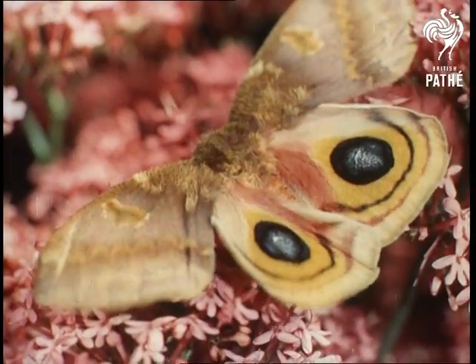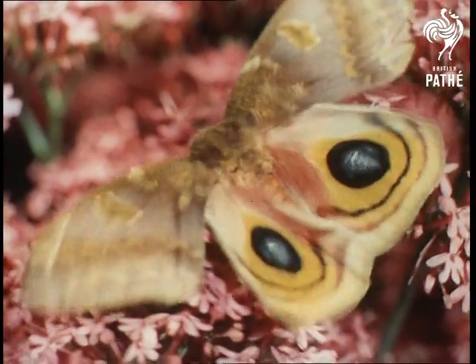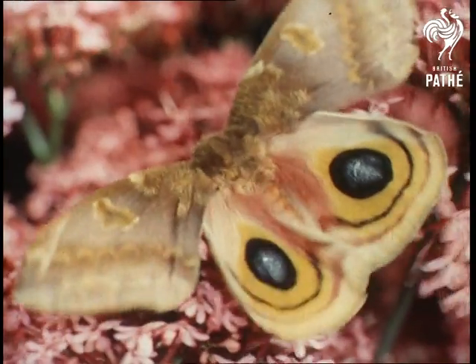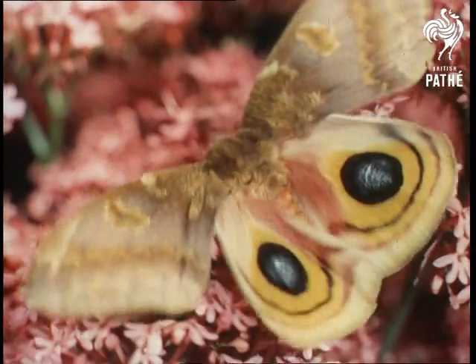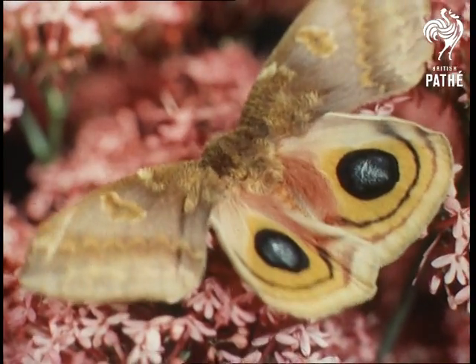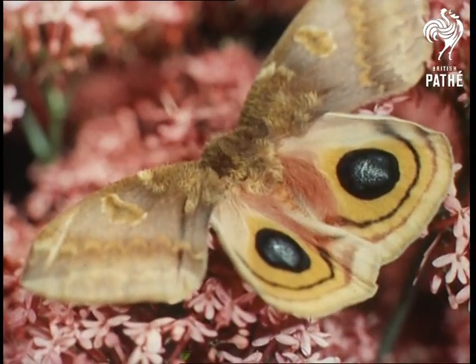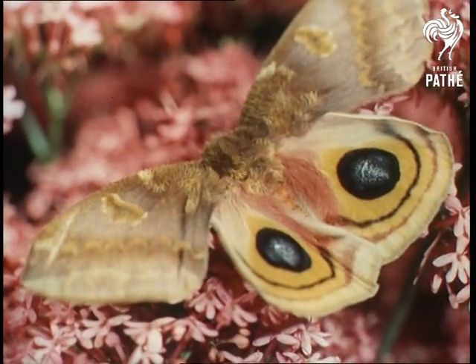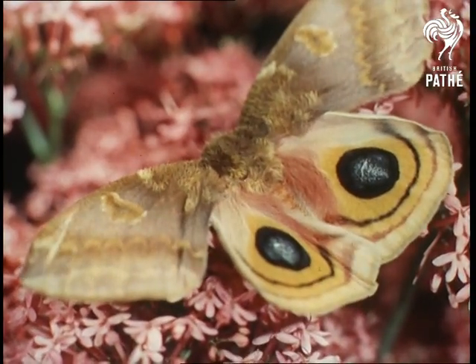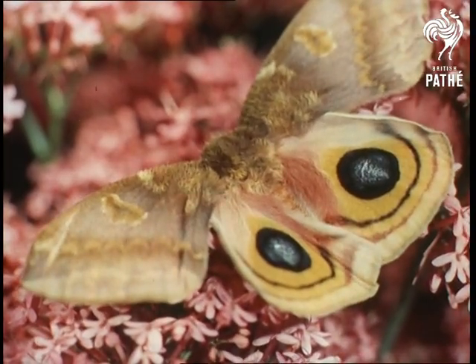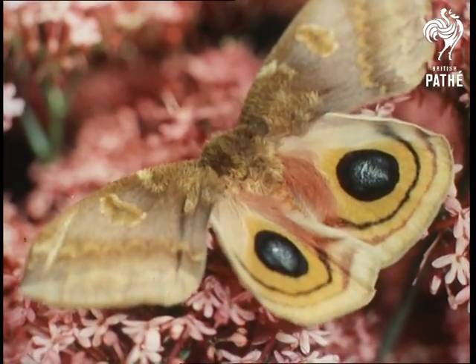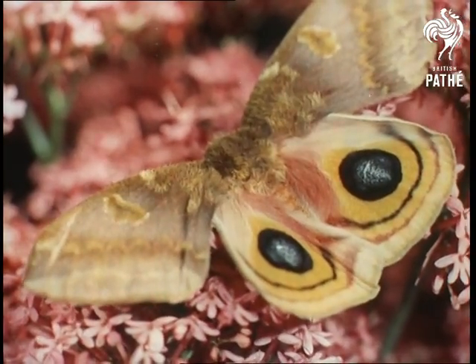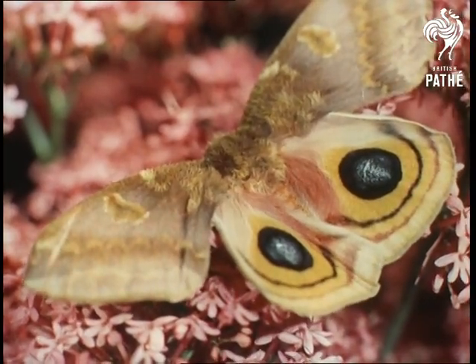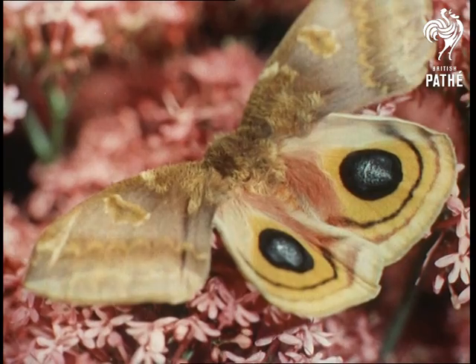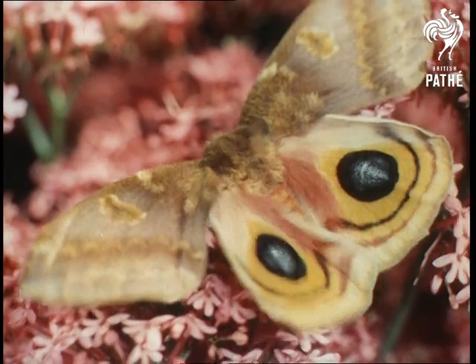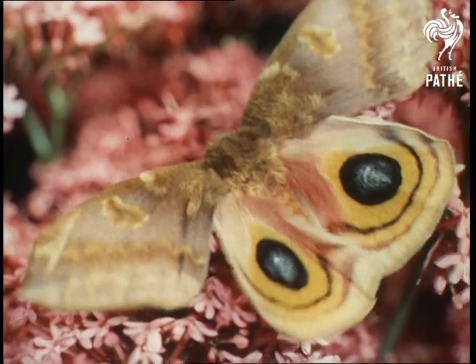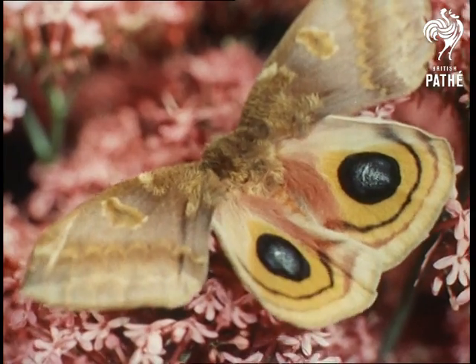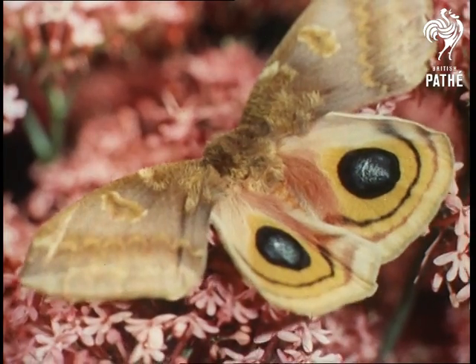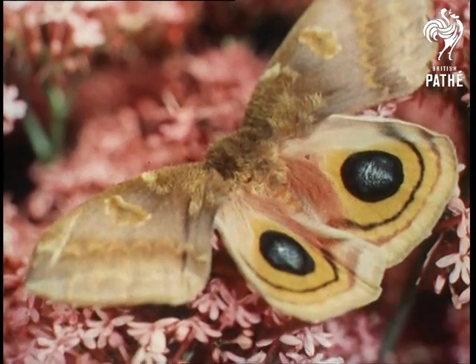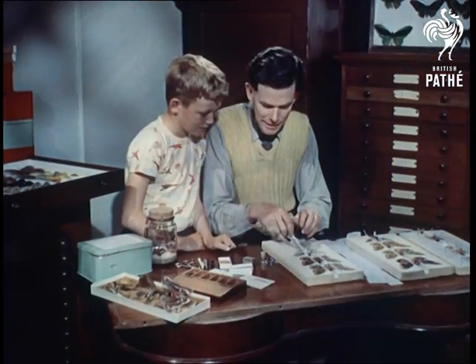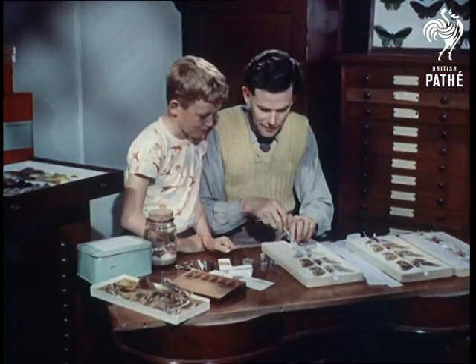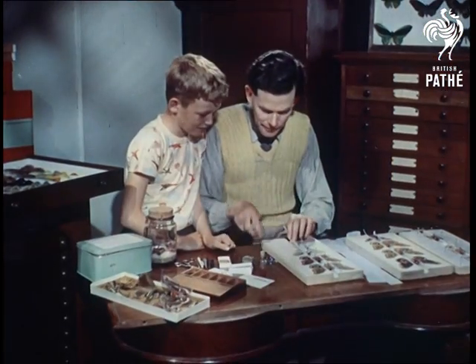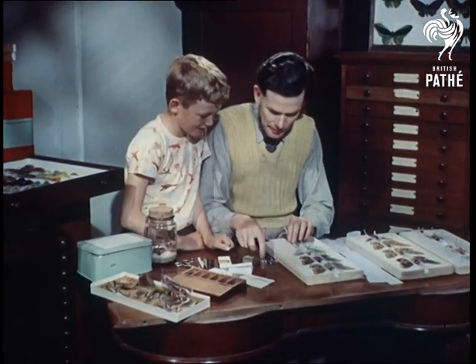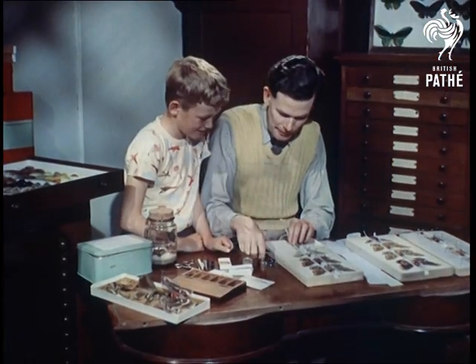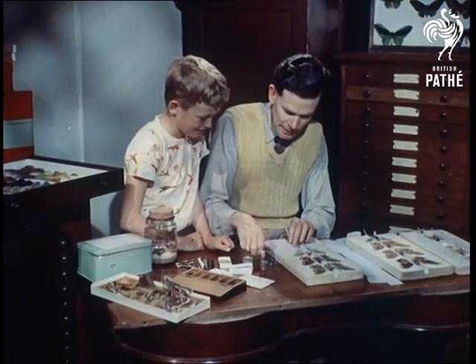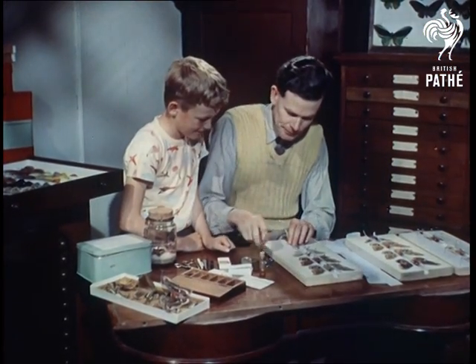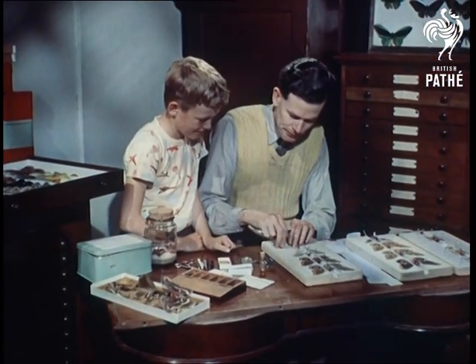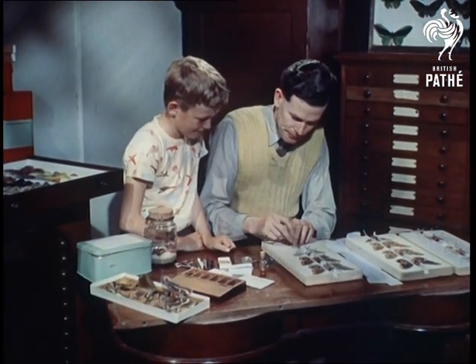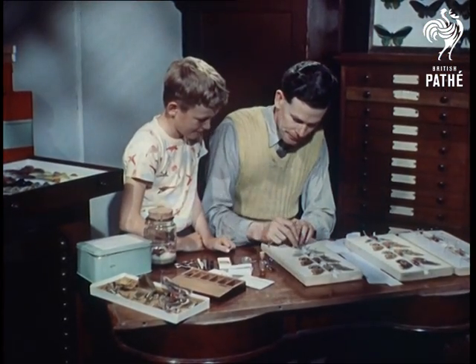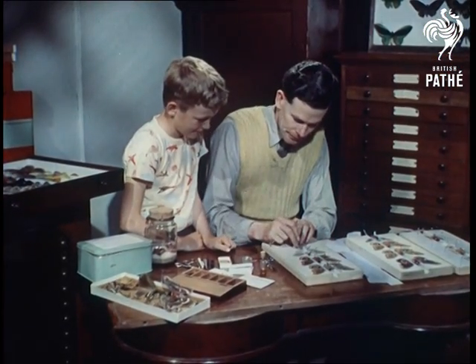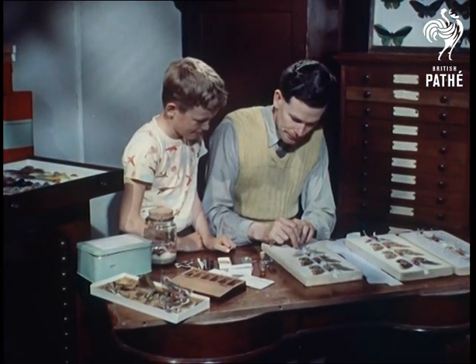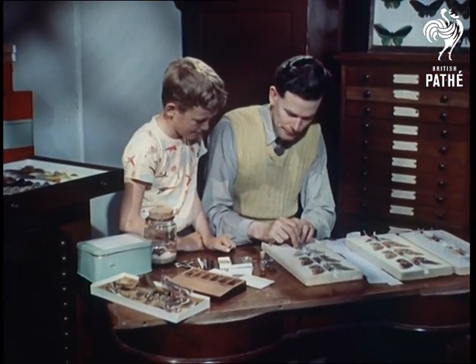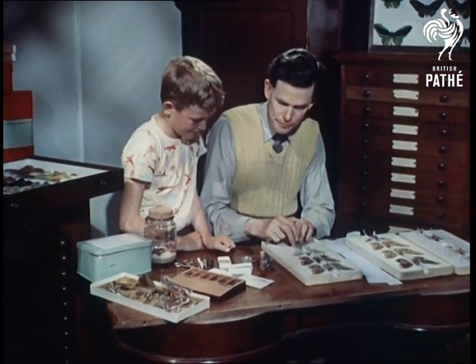The Canadian bullseye moth, just one of at least a dozen brightly hued species whose breeding and categorising calls for much research and skill.